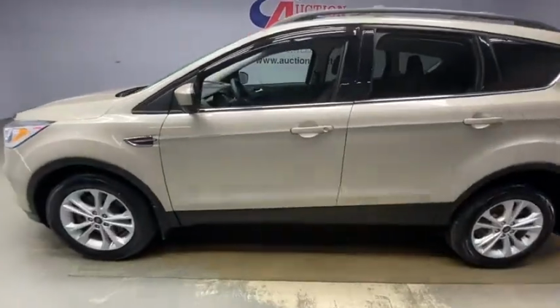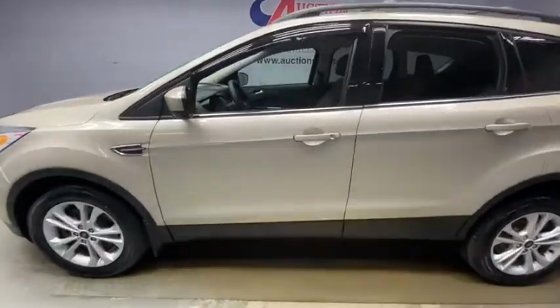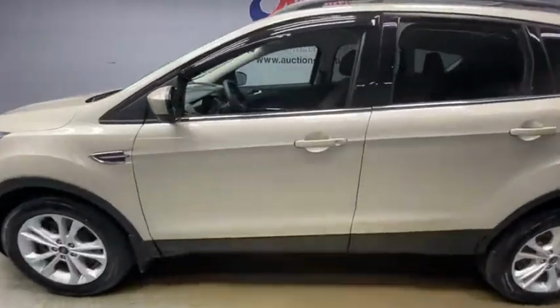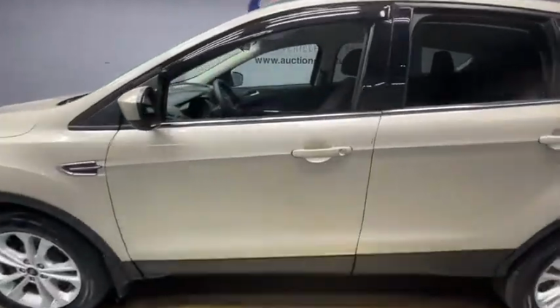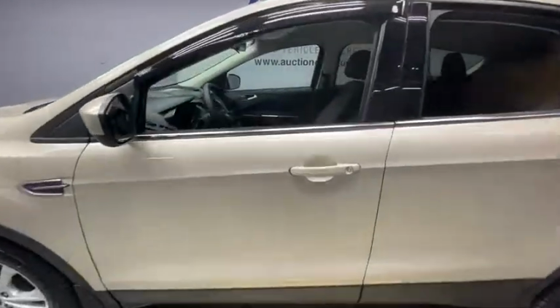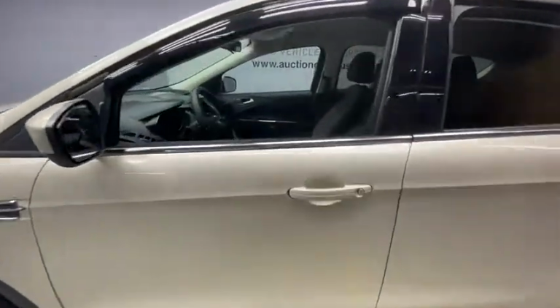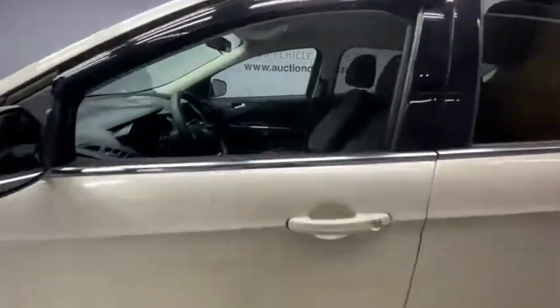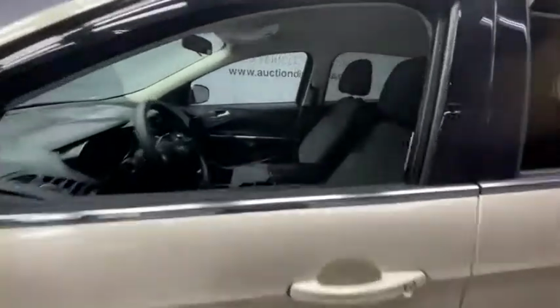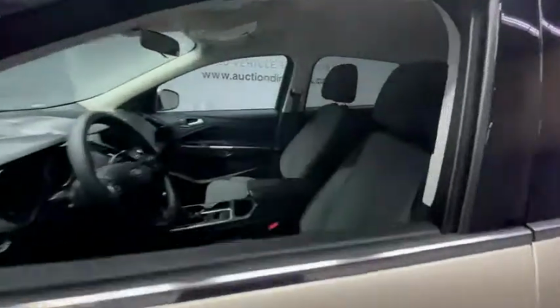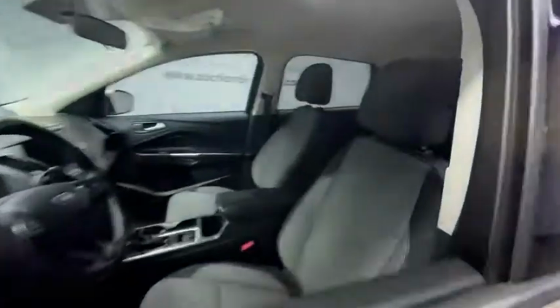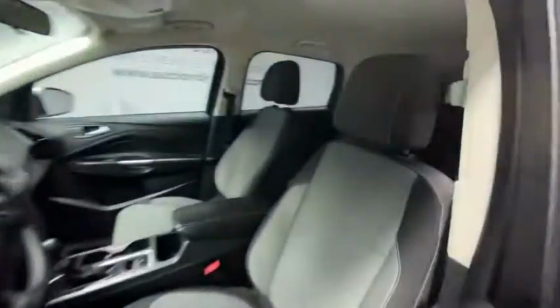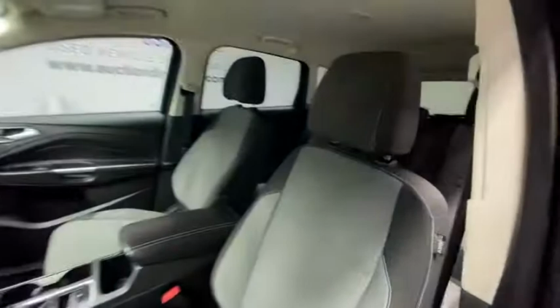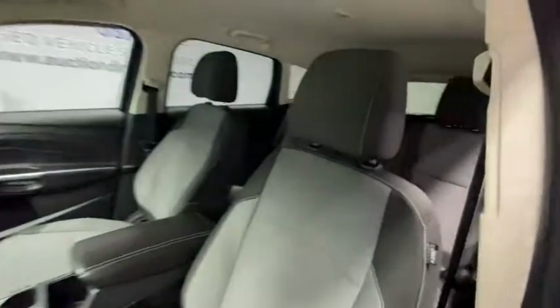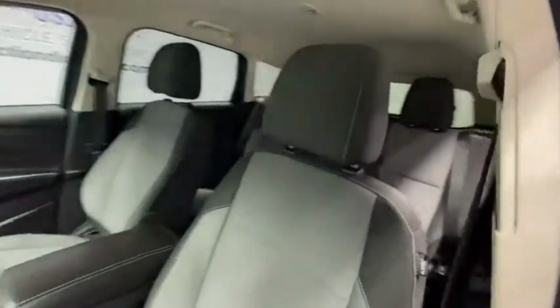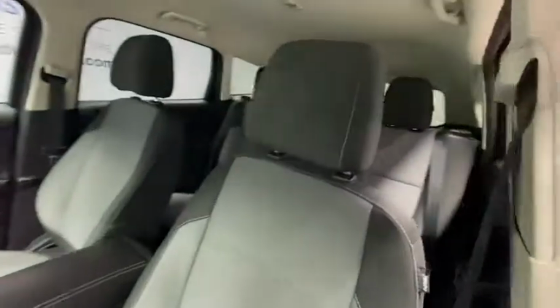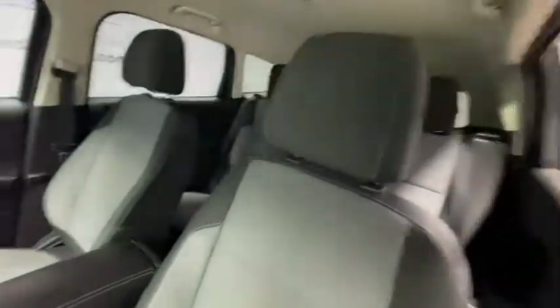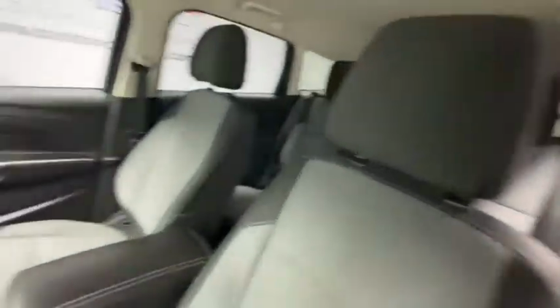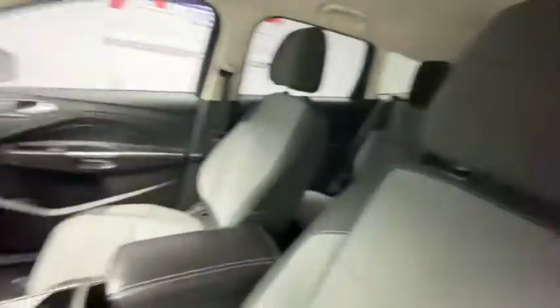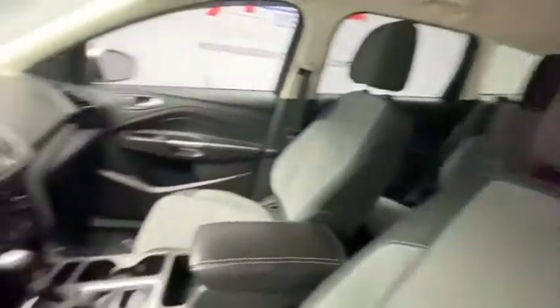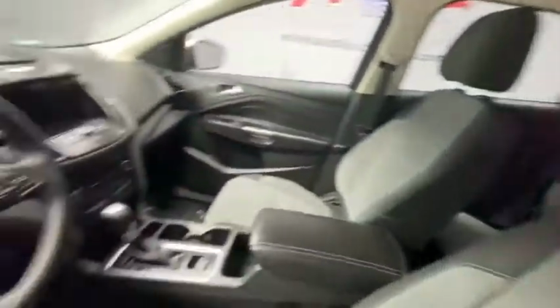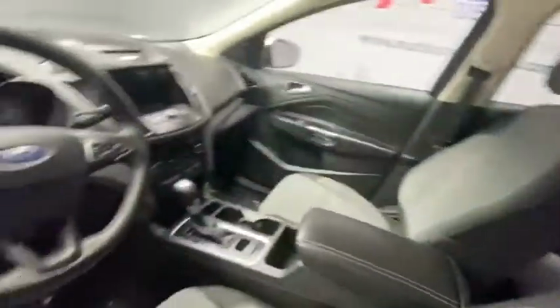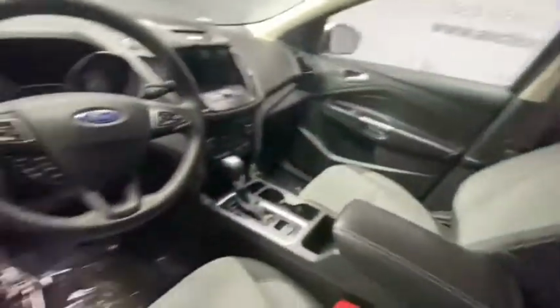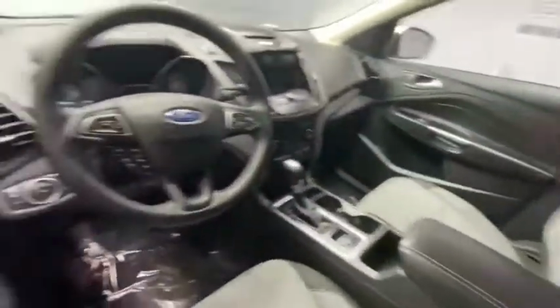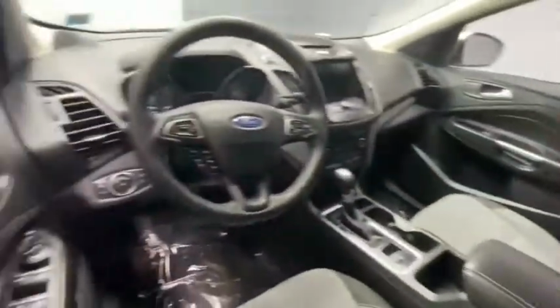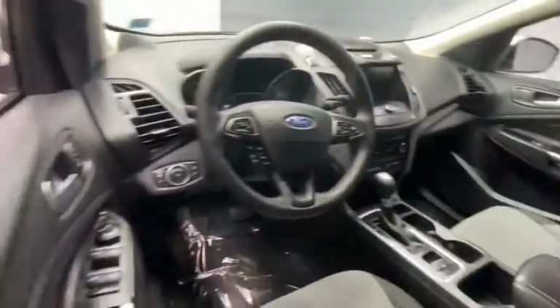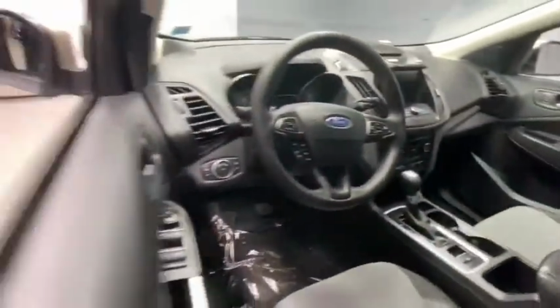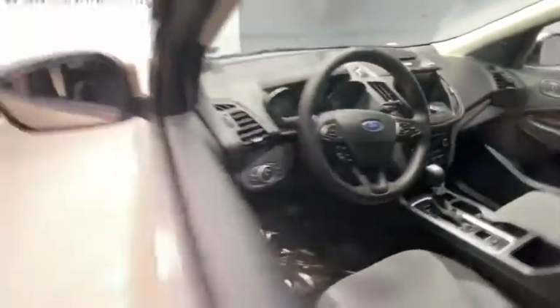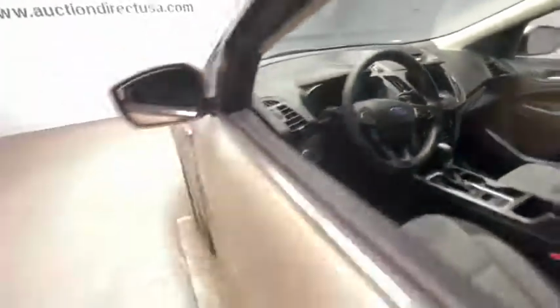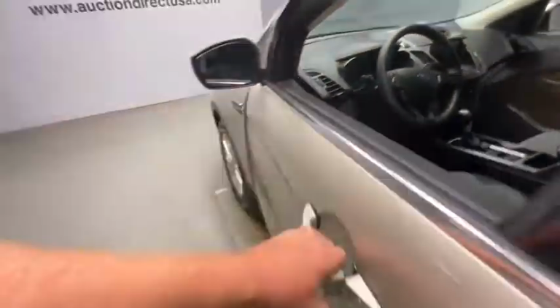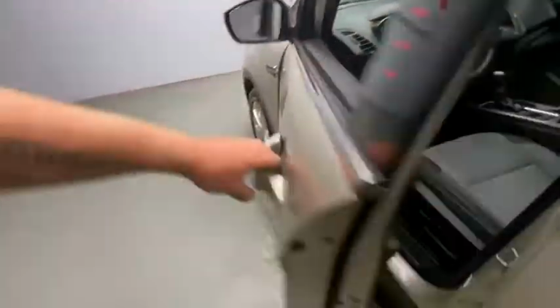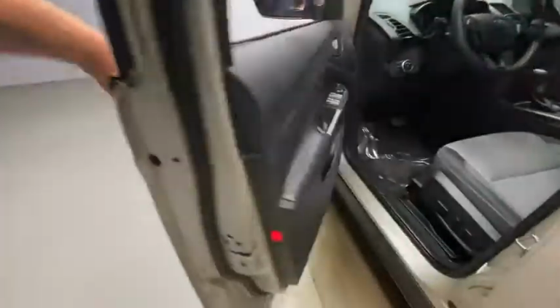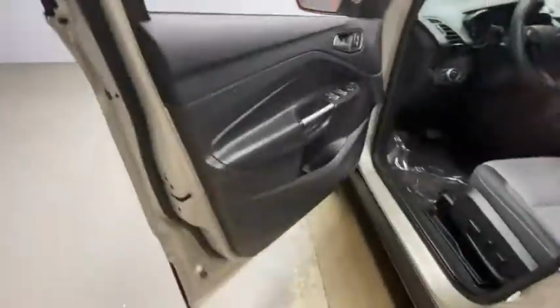This vehicle has less than 50,000 miles. Here are some of this vehicle's great options.